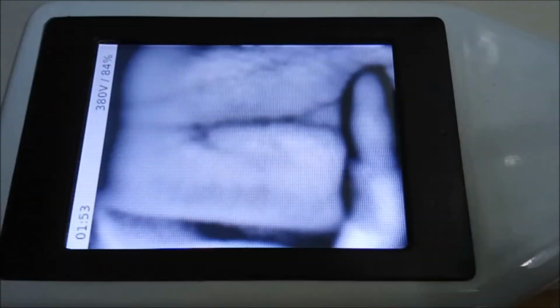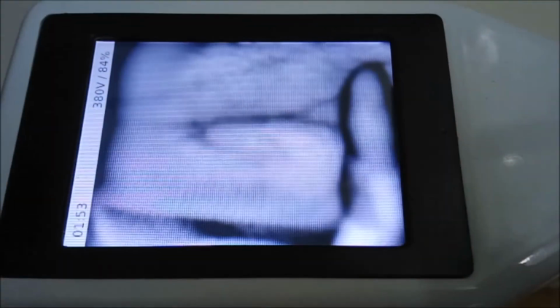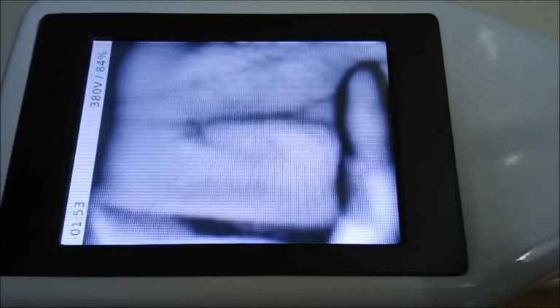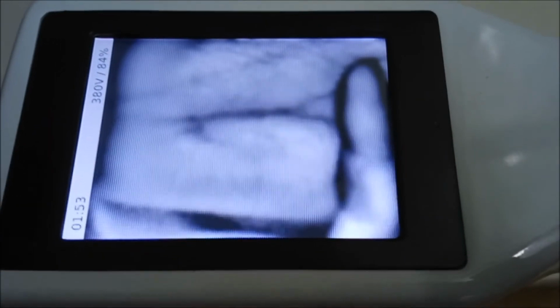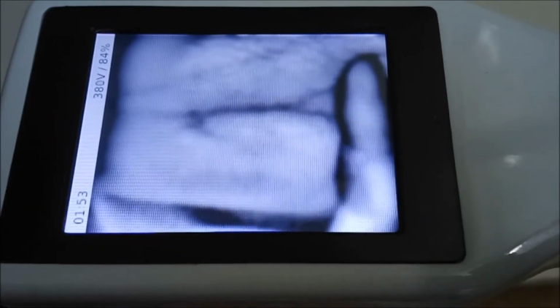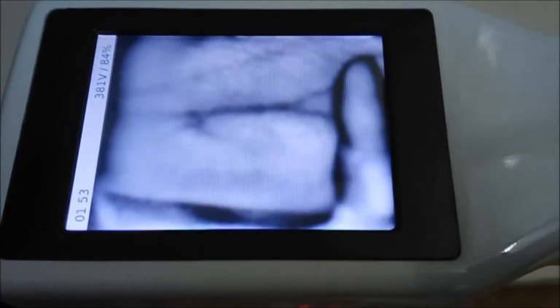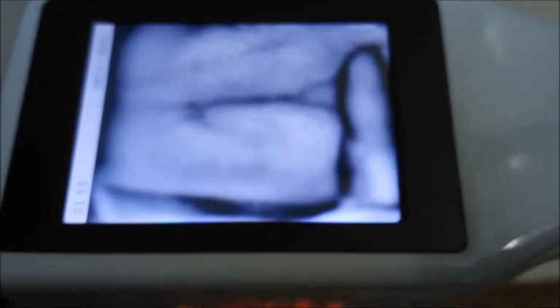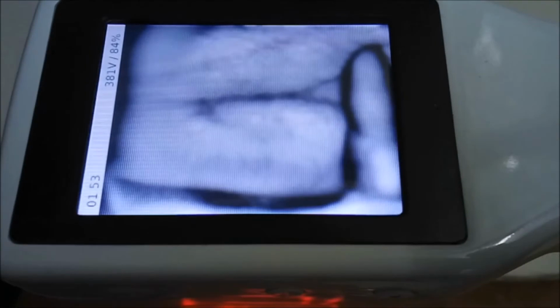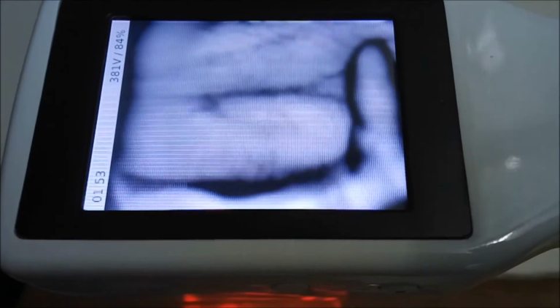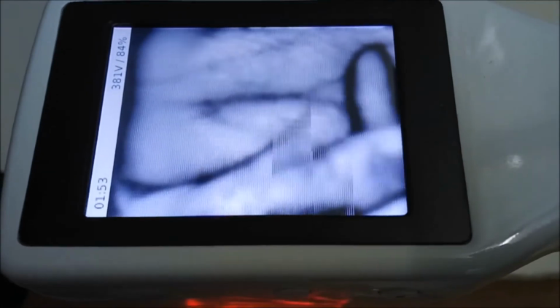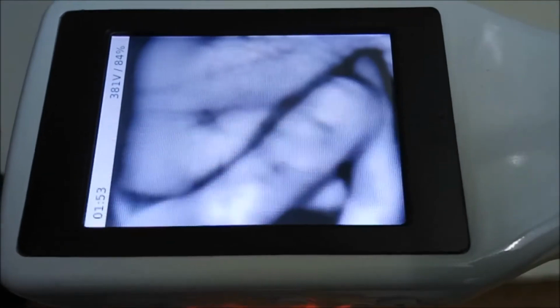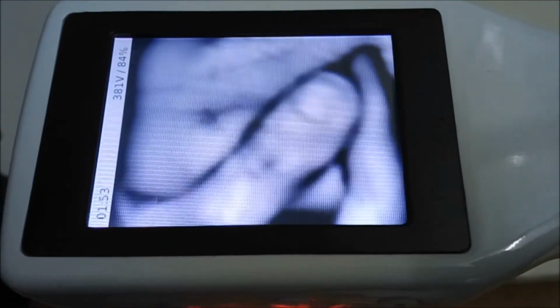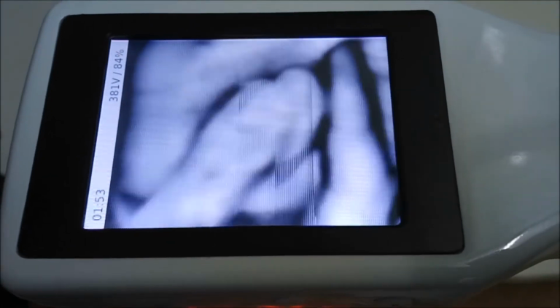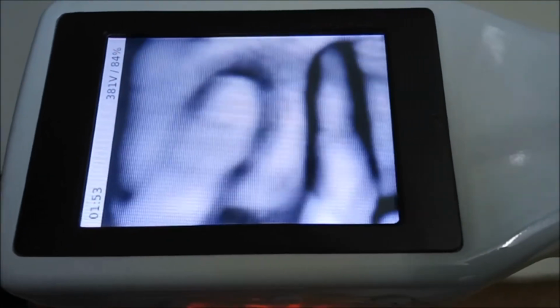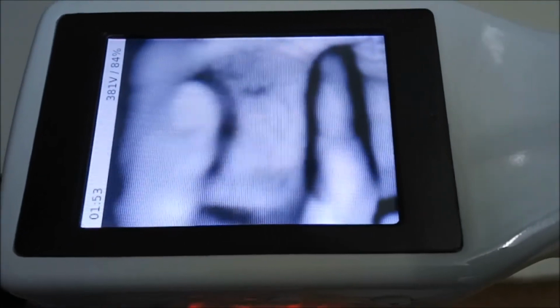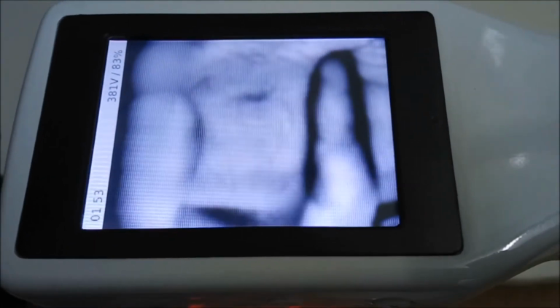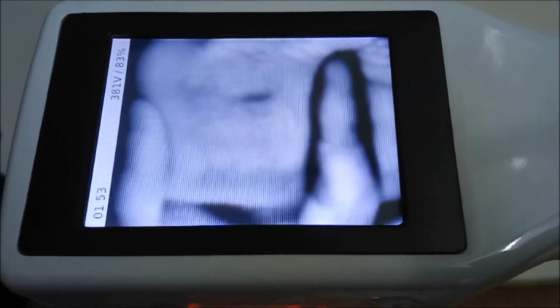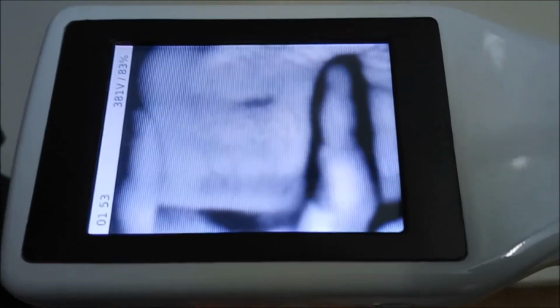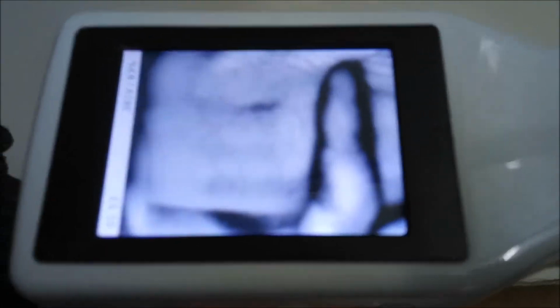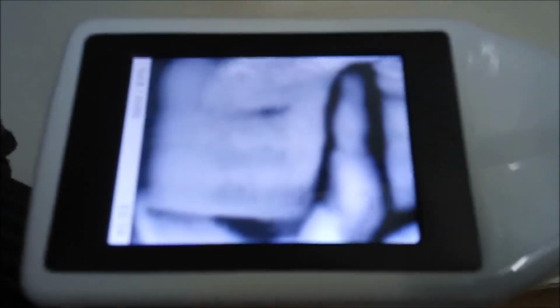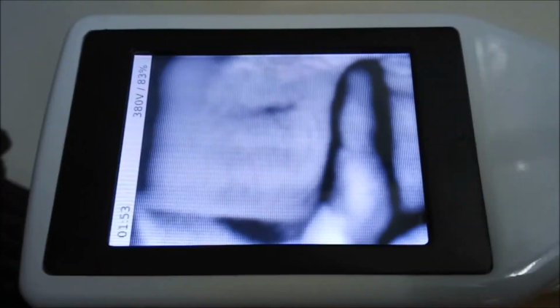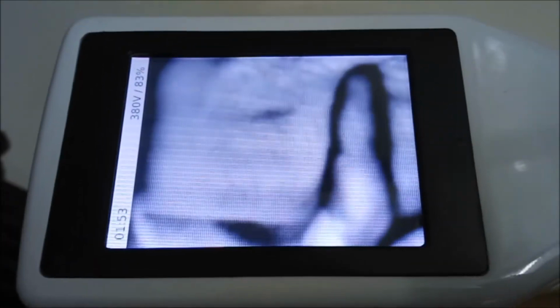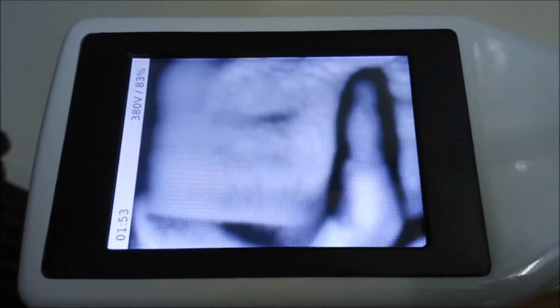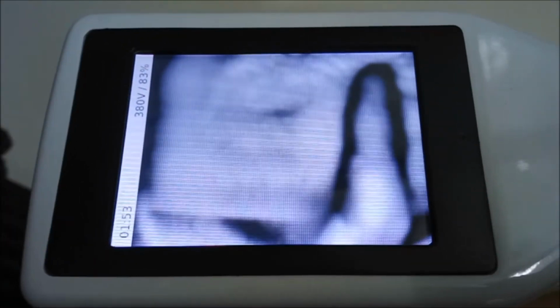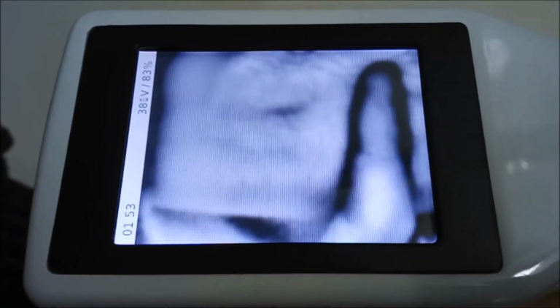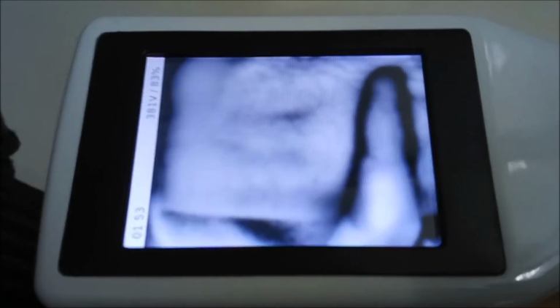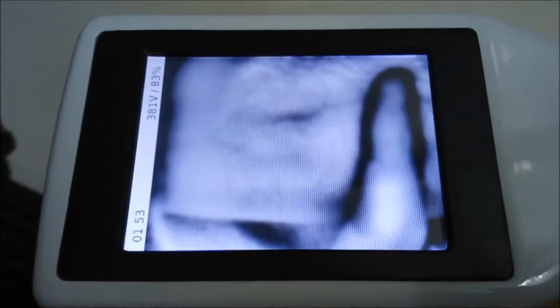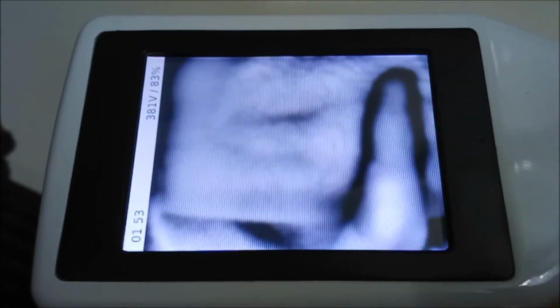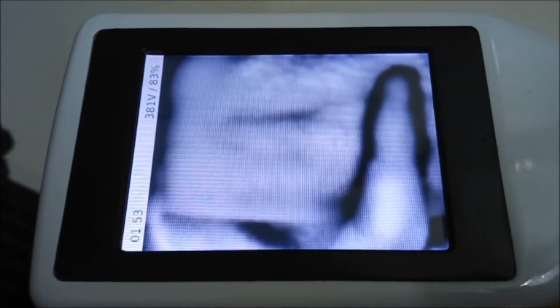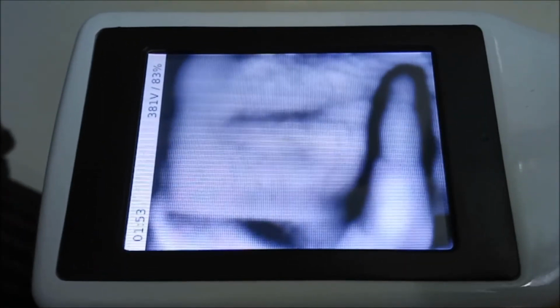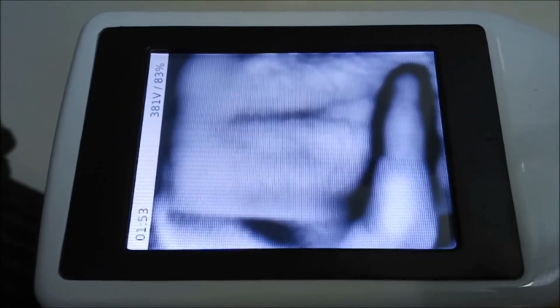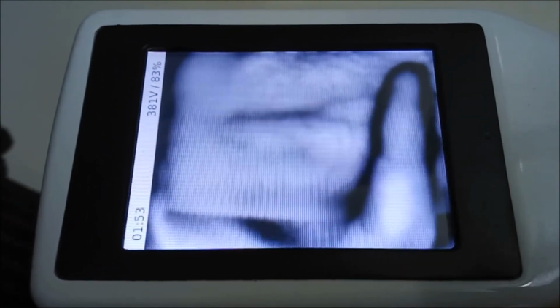Real-time visualization of blood flow enables you to find the right vein and prevents the use of clotted veins.